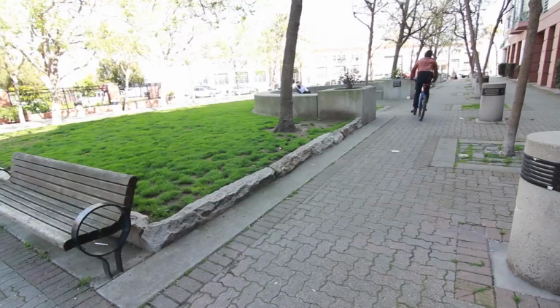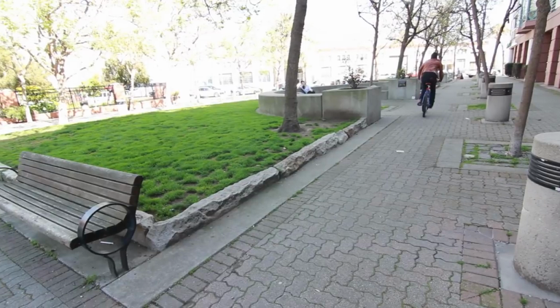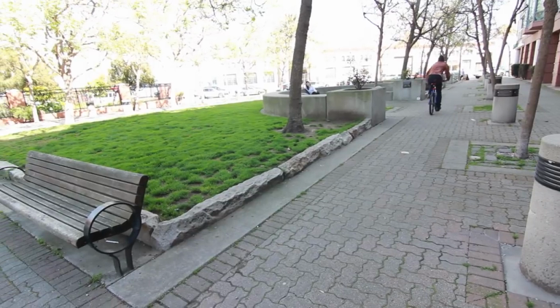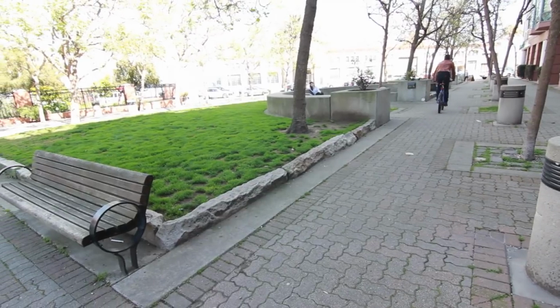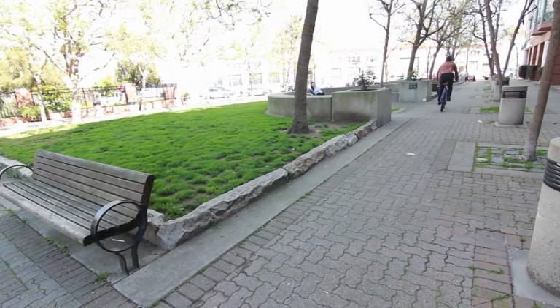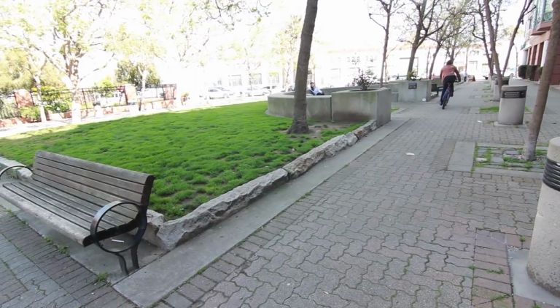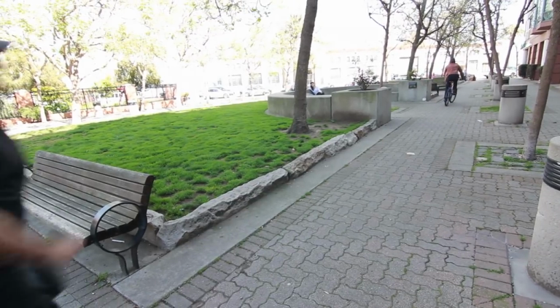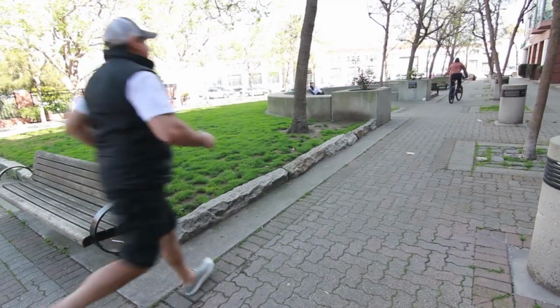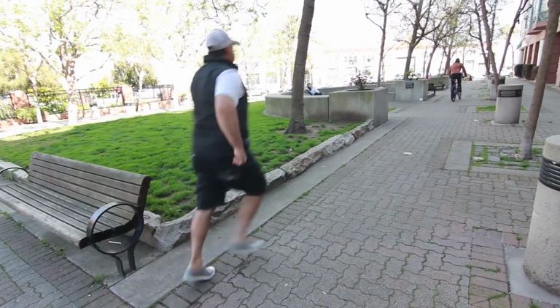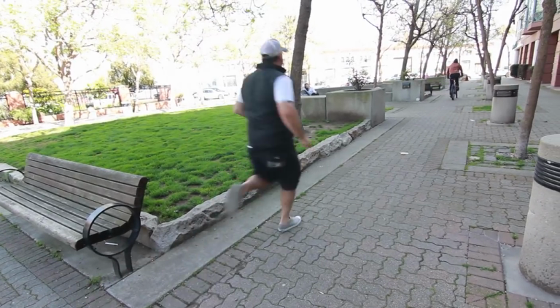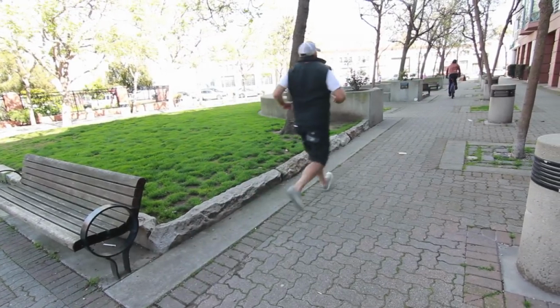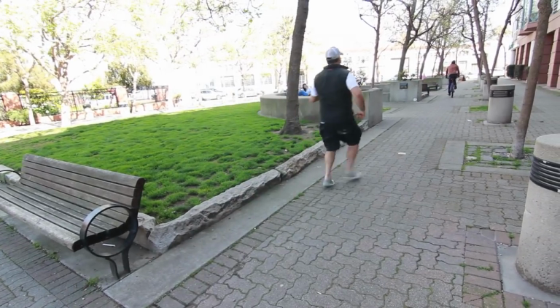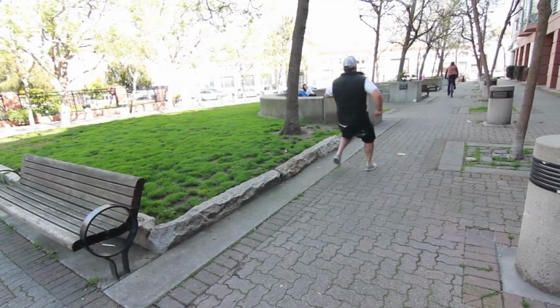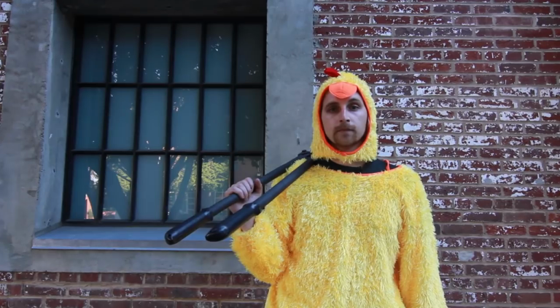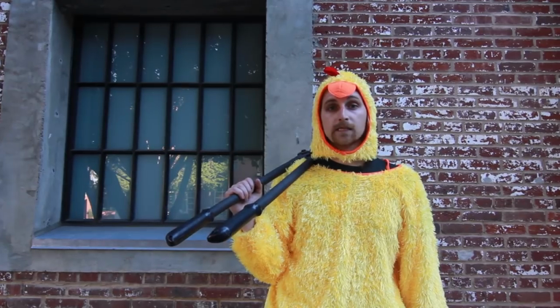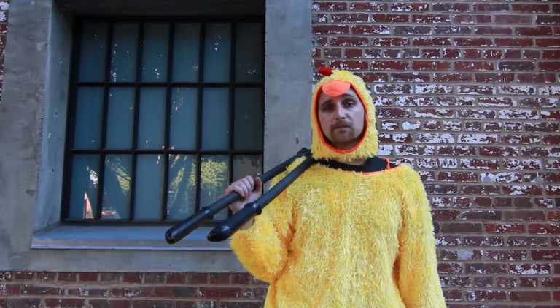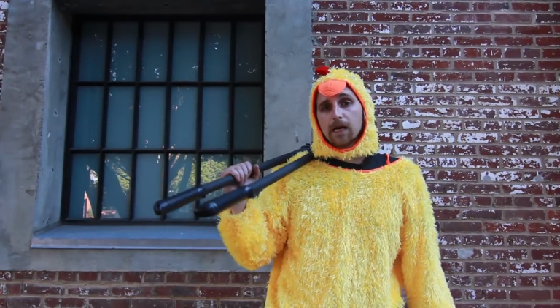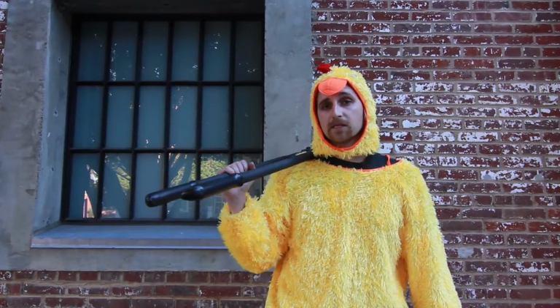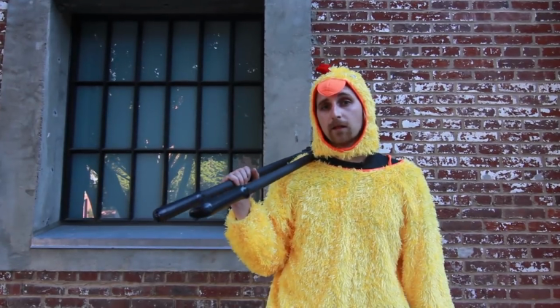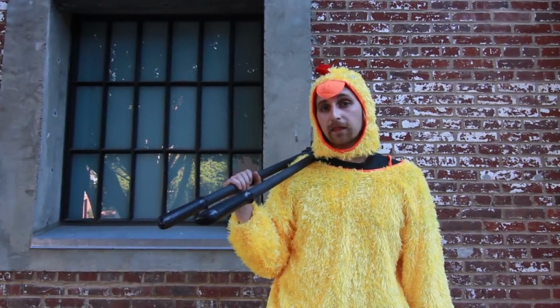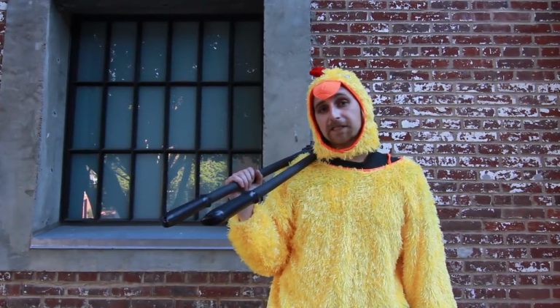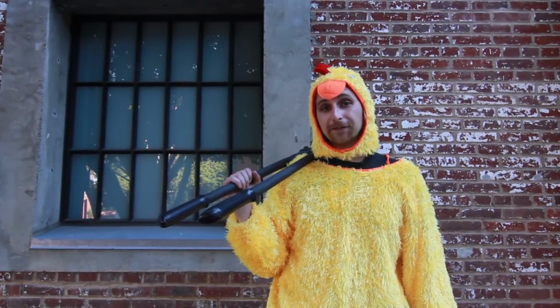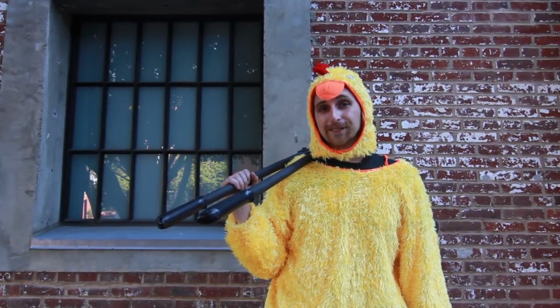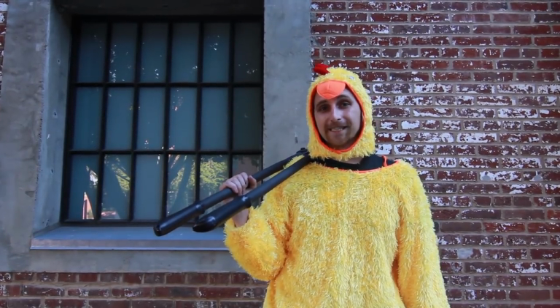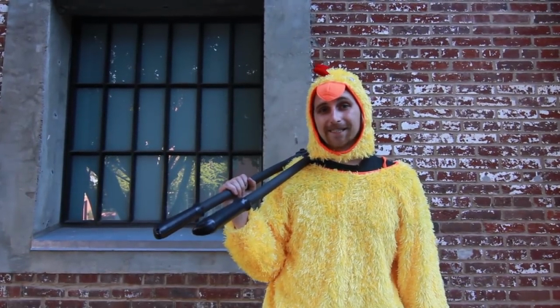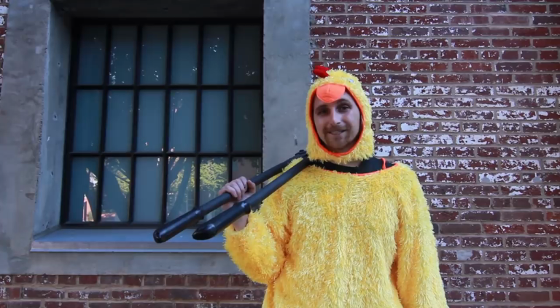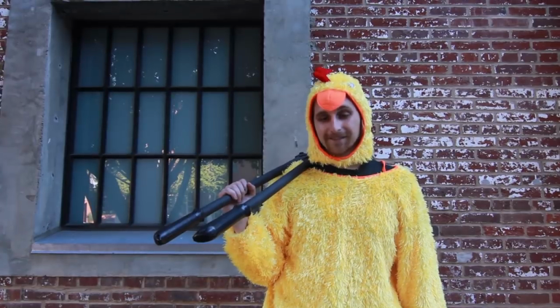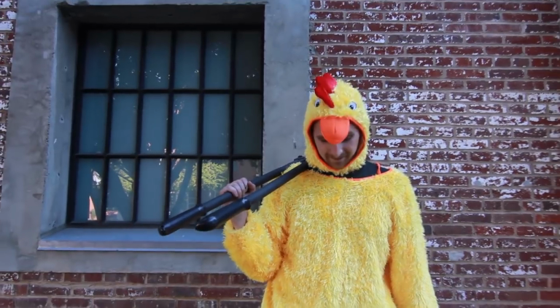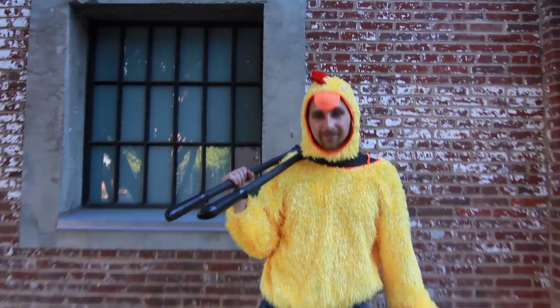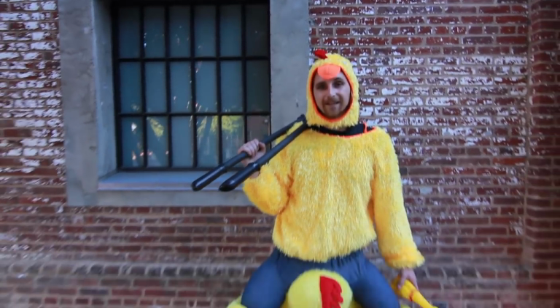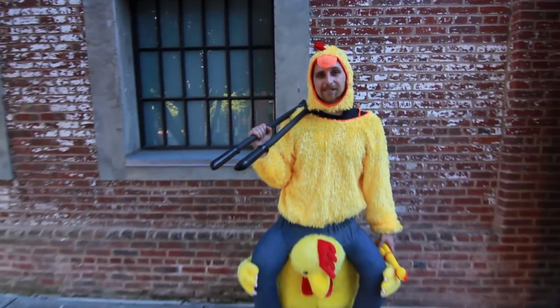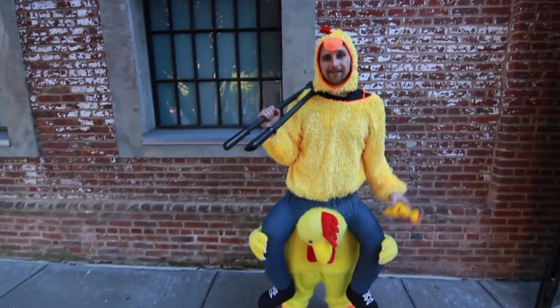Hey, stop! You guys stealing my bike! And sometimes thieves even use disguises like this one.